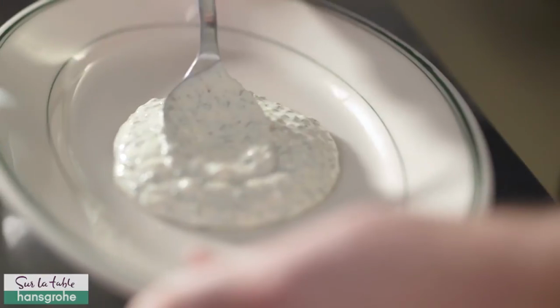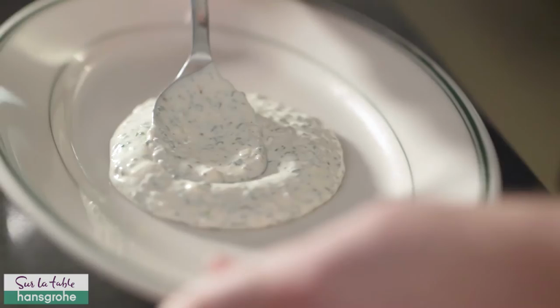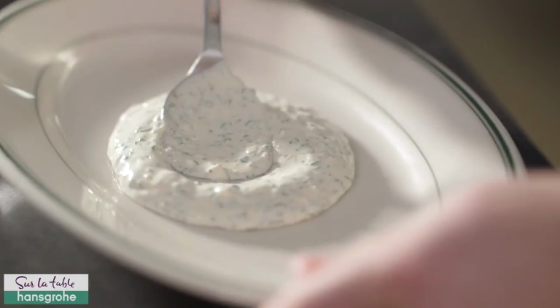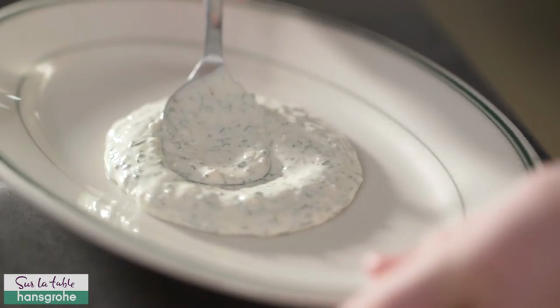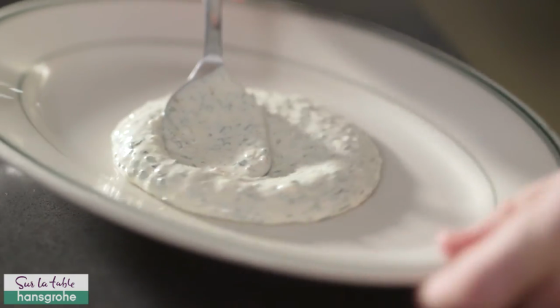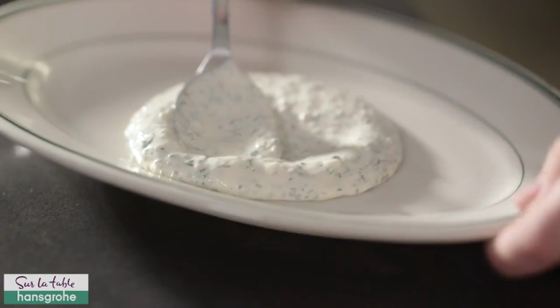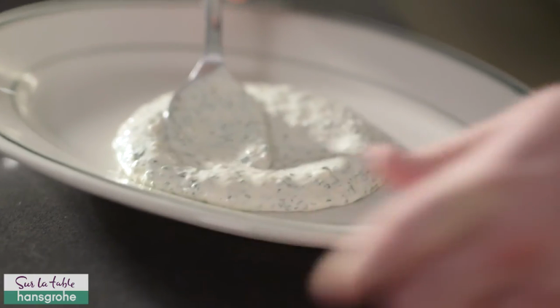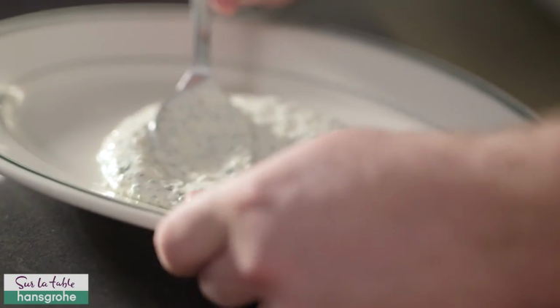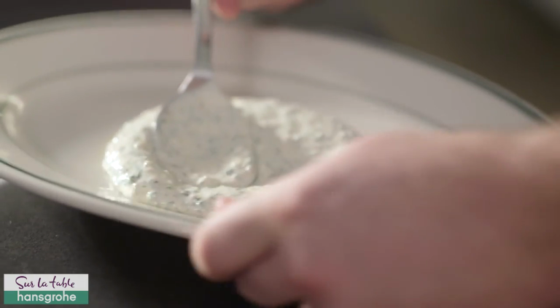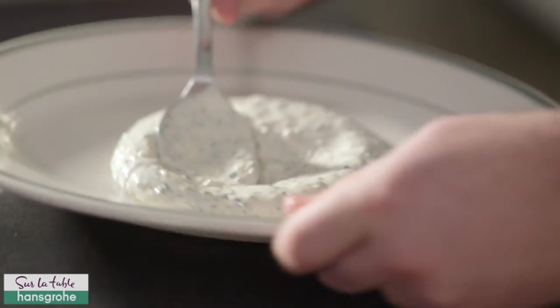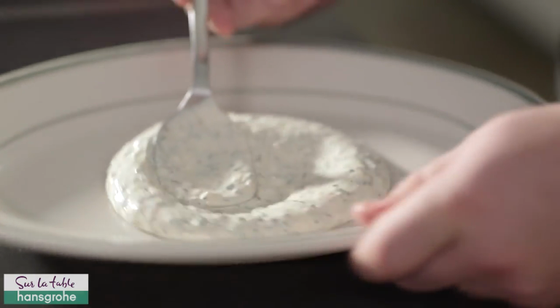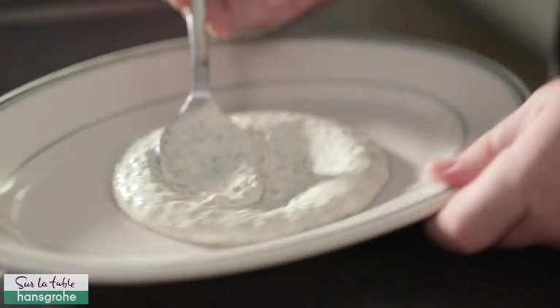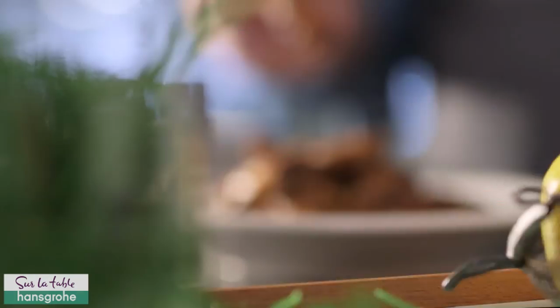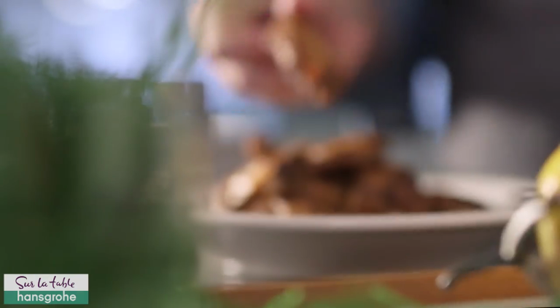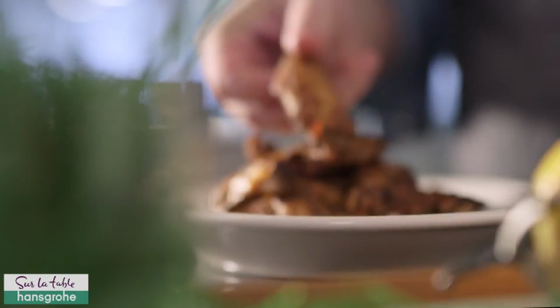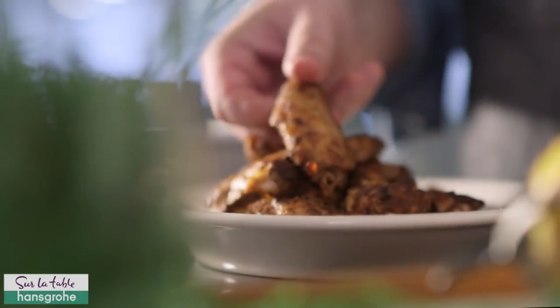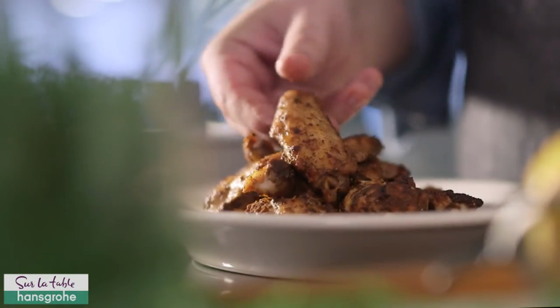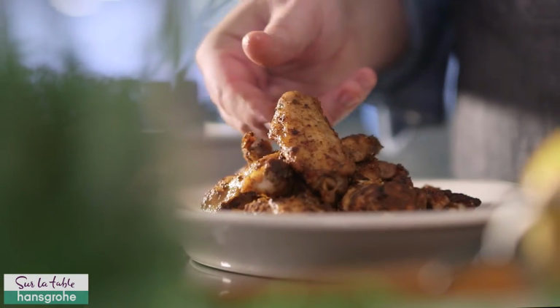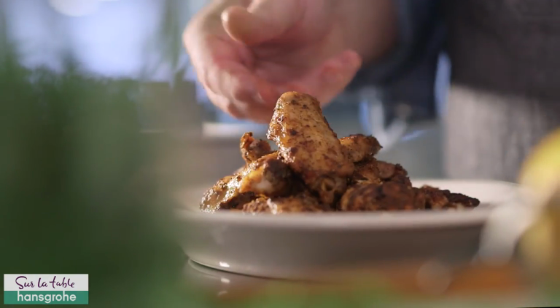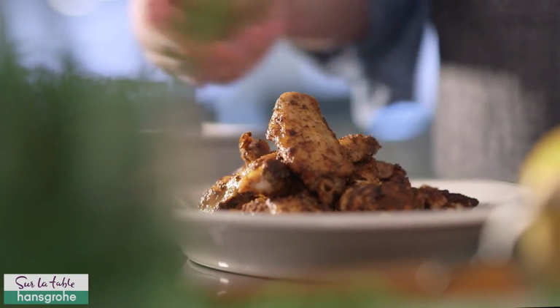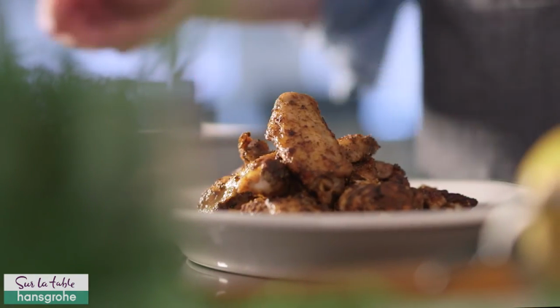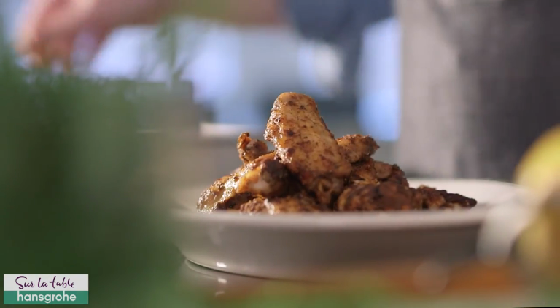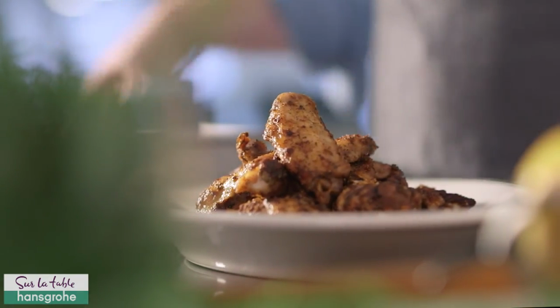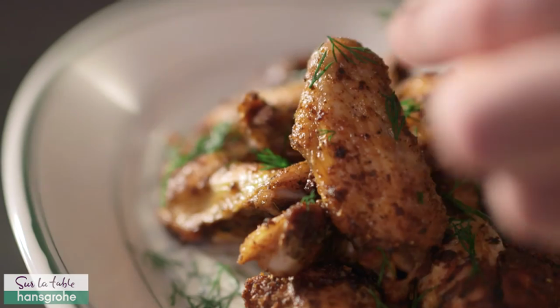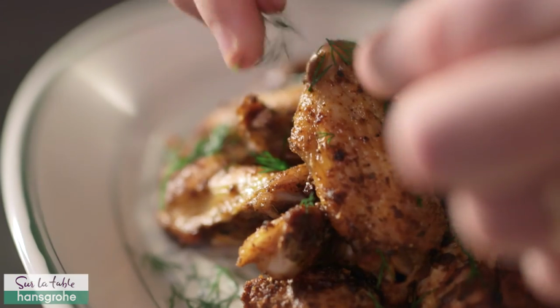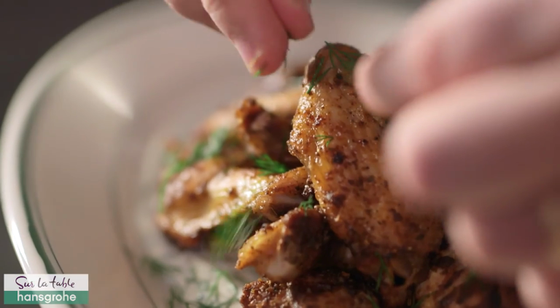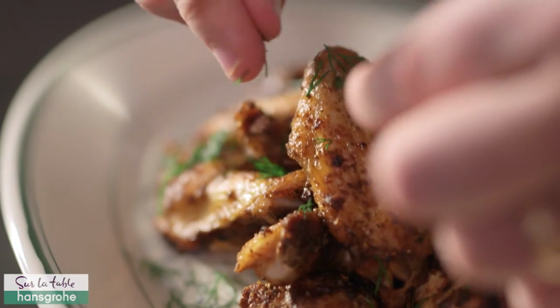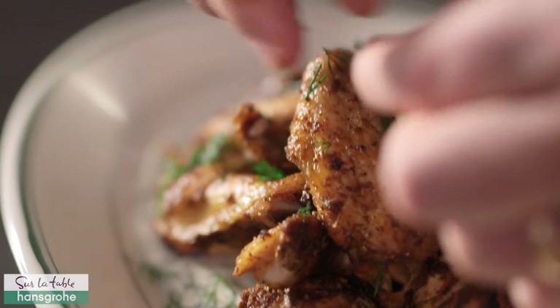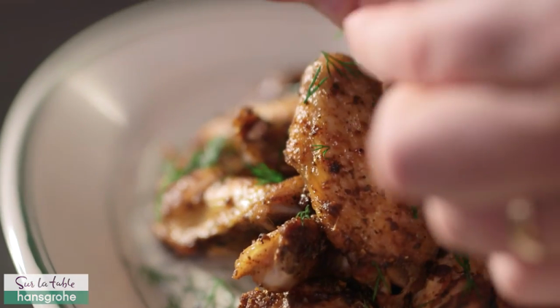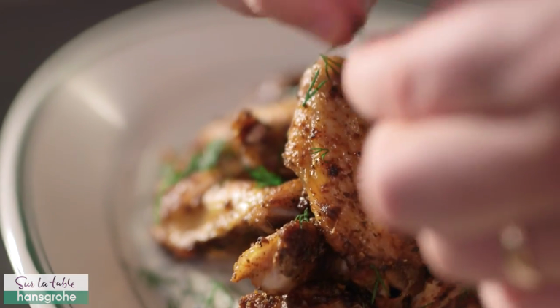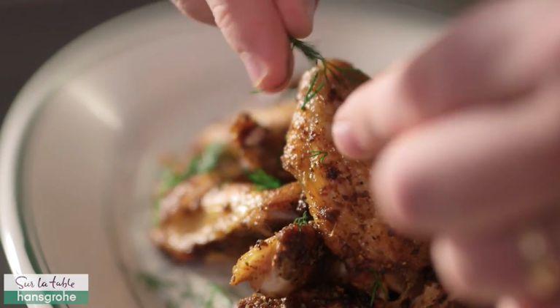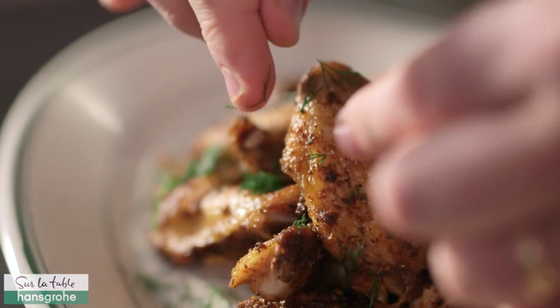Really spread the sauce out, grab those beautiful crispy chicken wings, pile them nice and high, and have a fantastic game day.